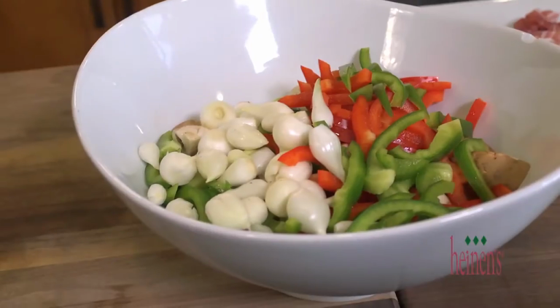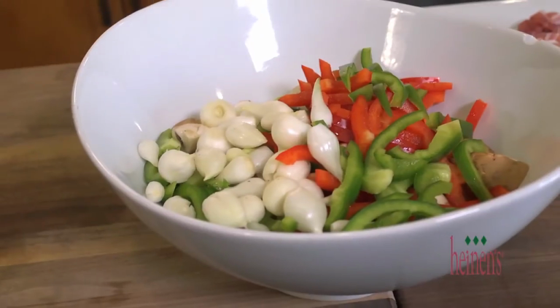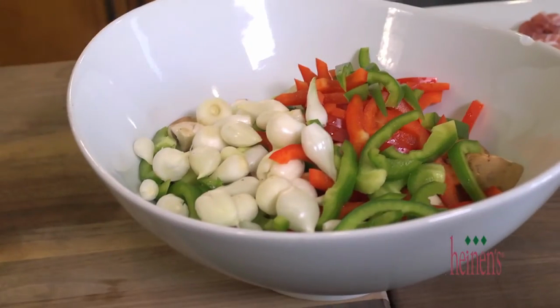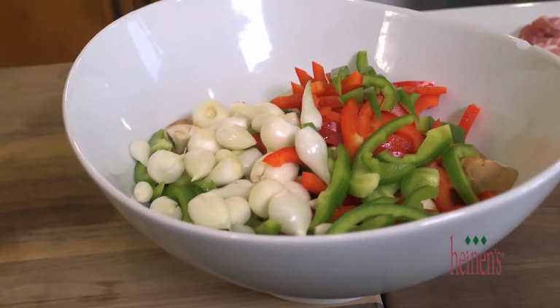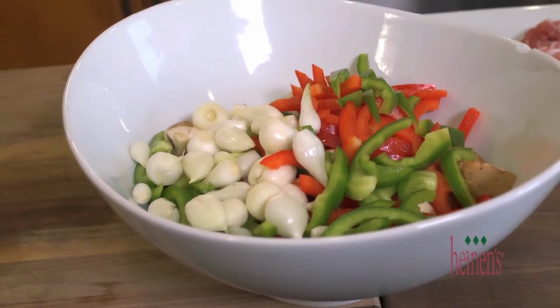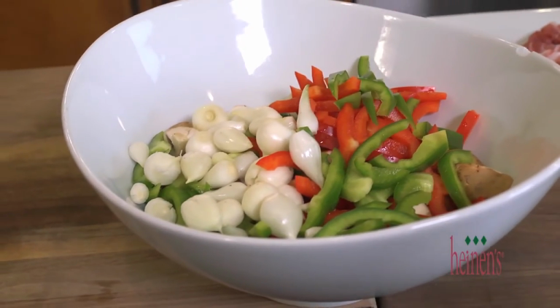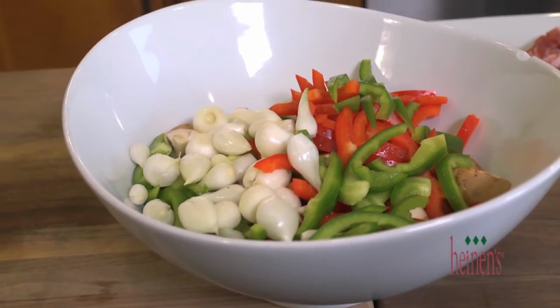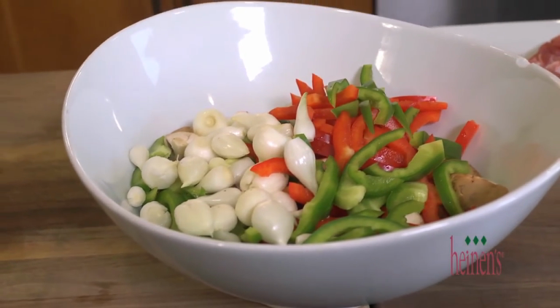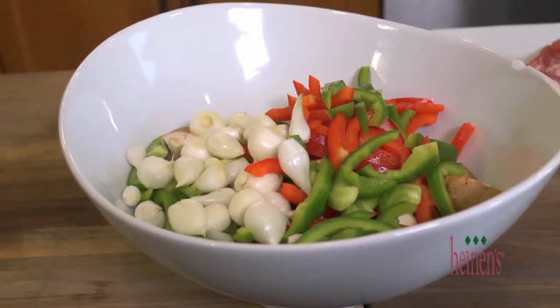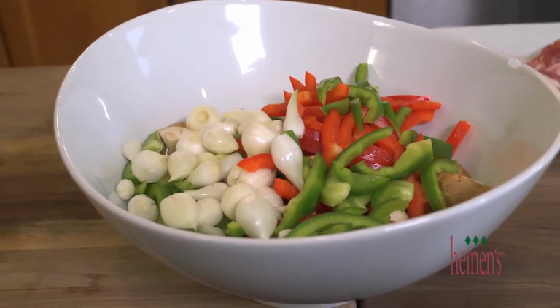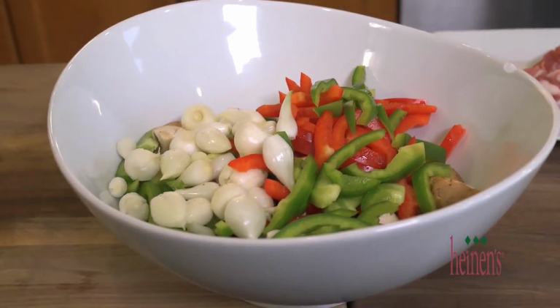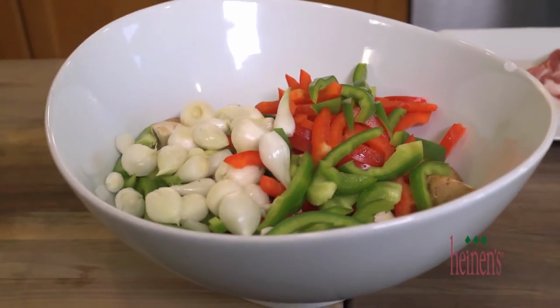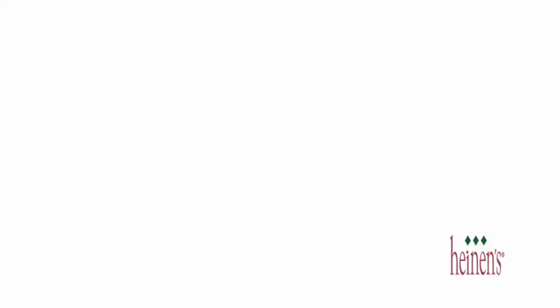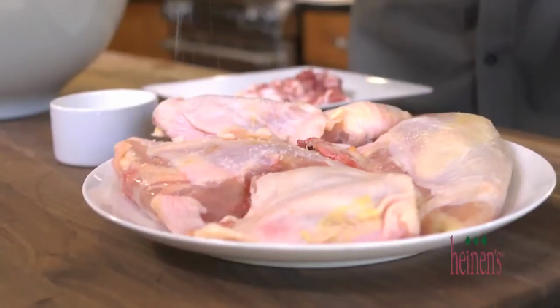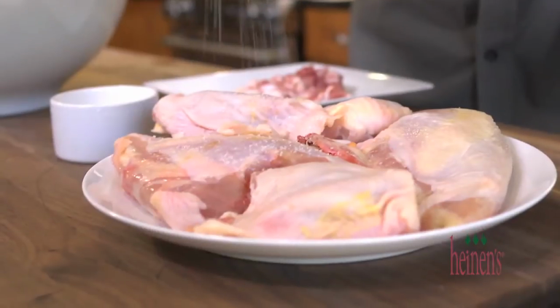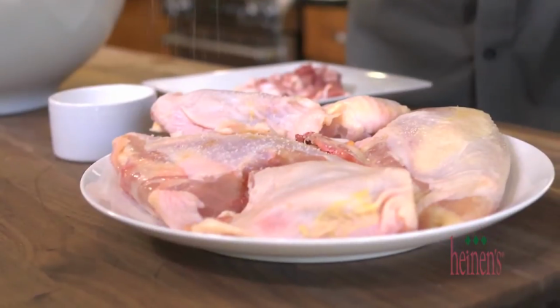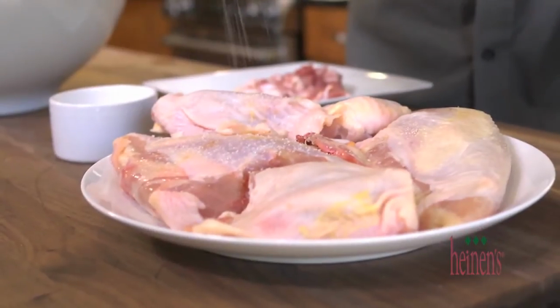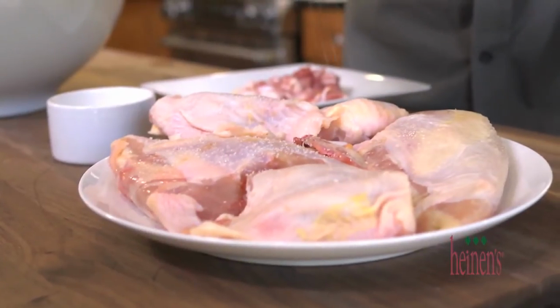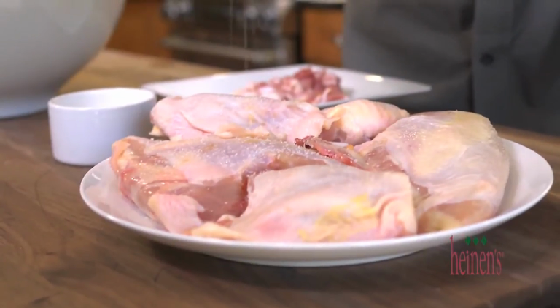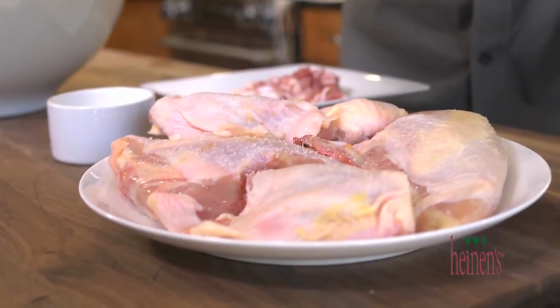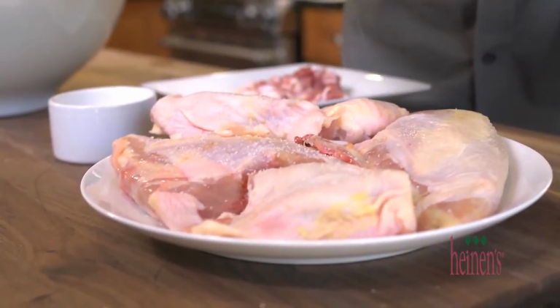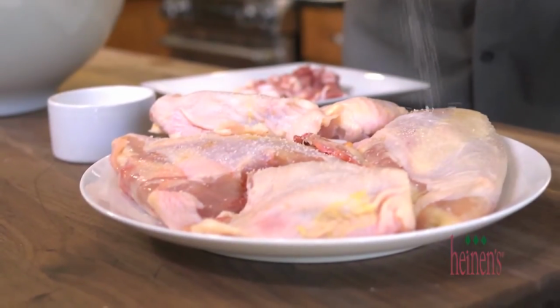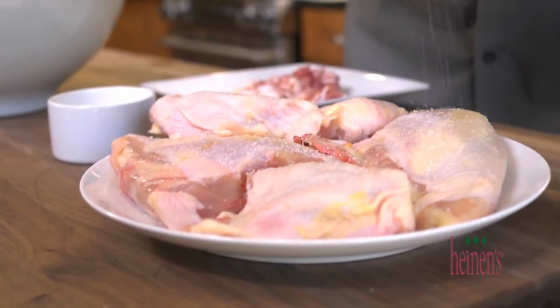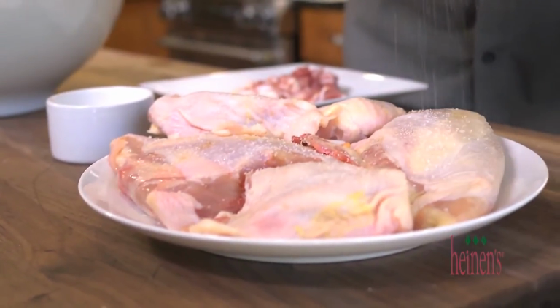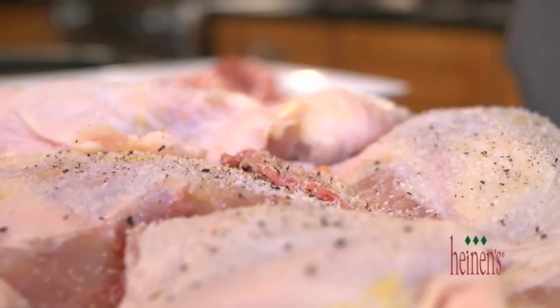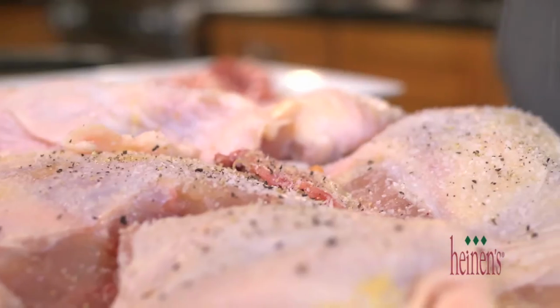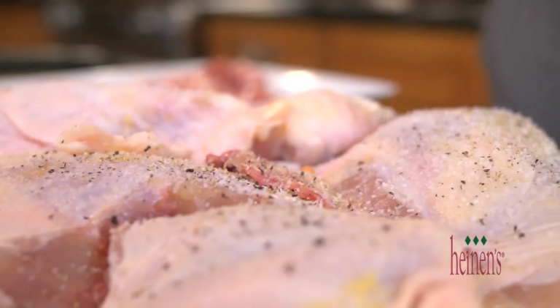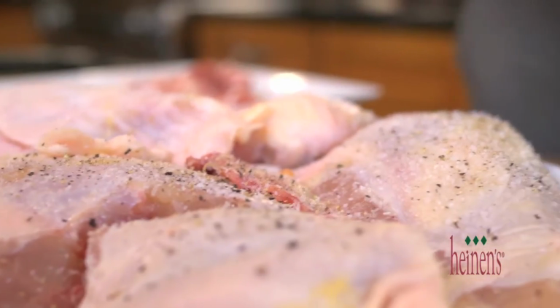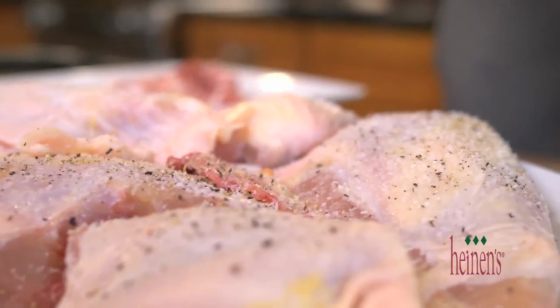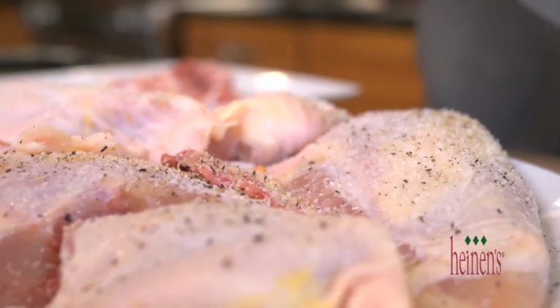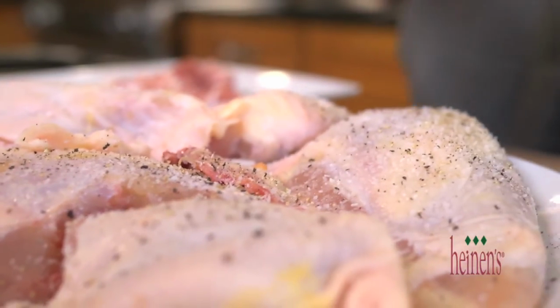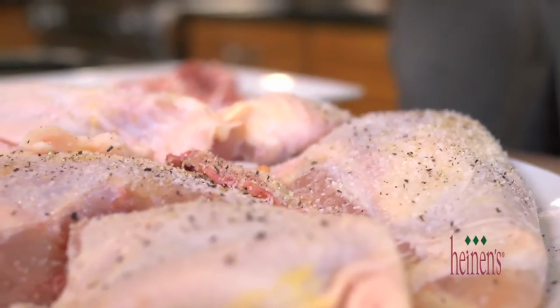To complete the prep, season up our split chicken breasts and chicken thighs with kosher salt and fresh cracked black pepper.